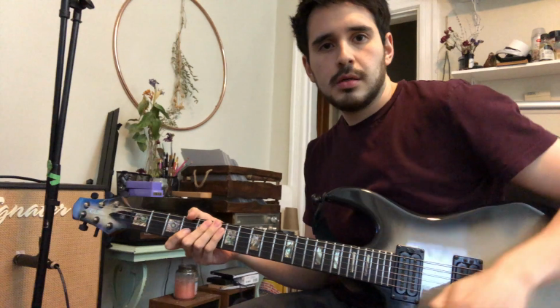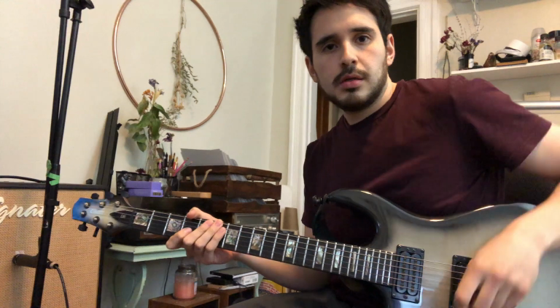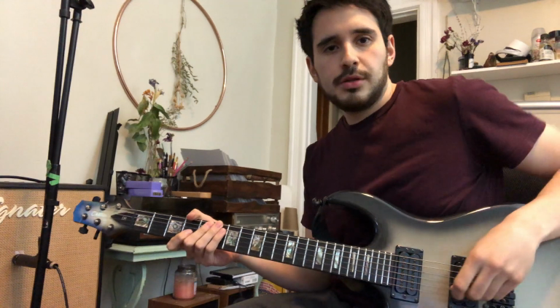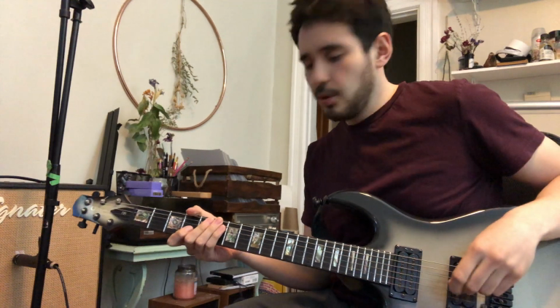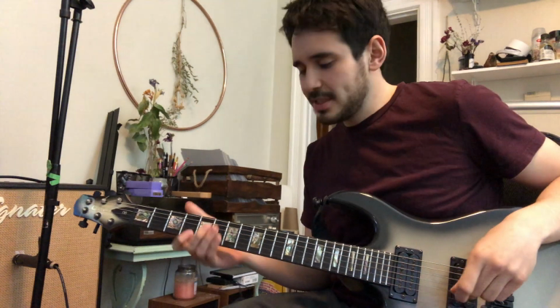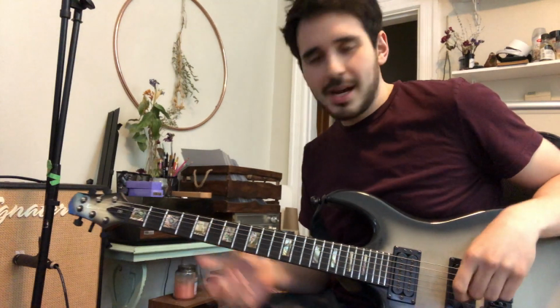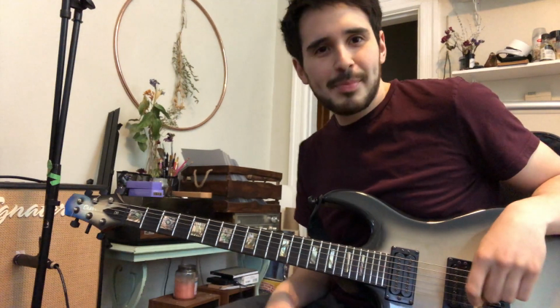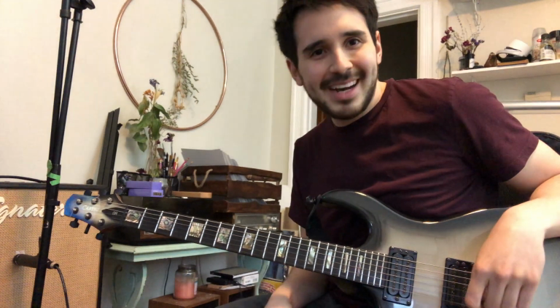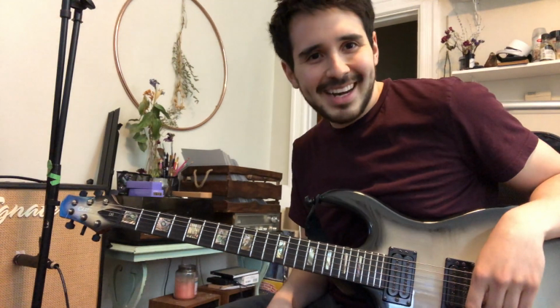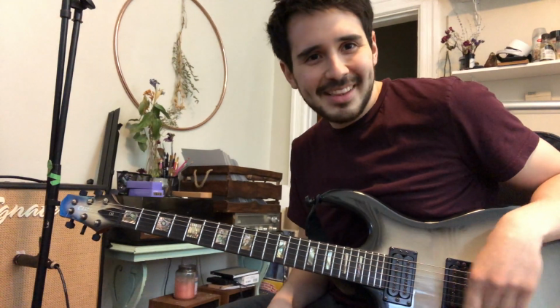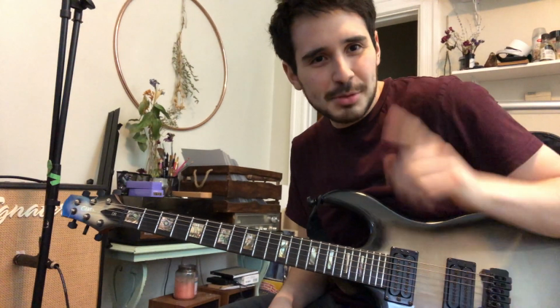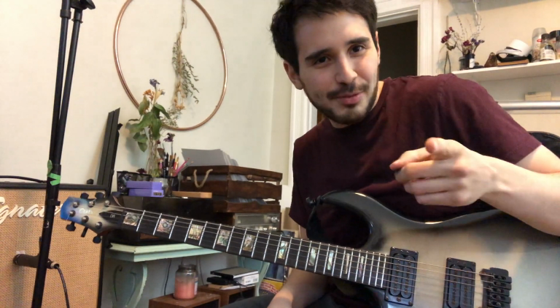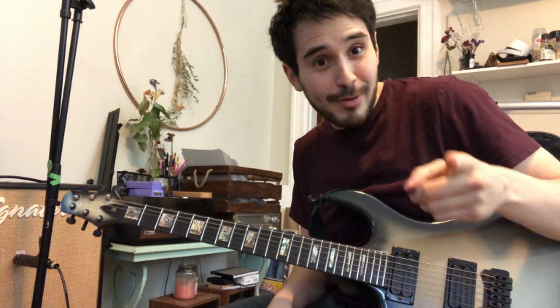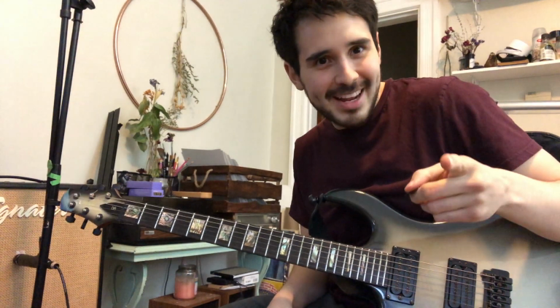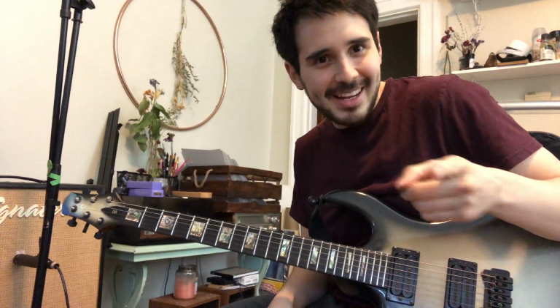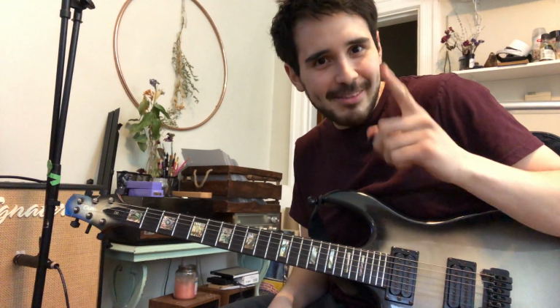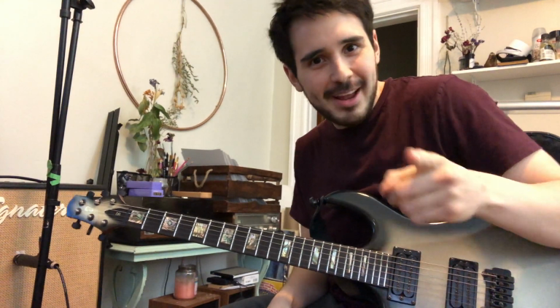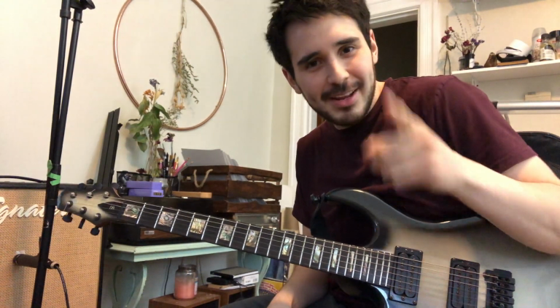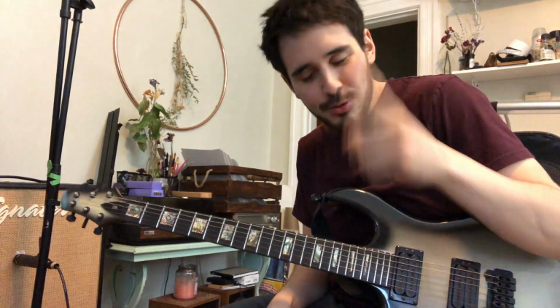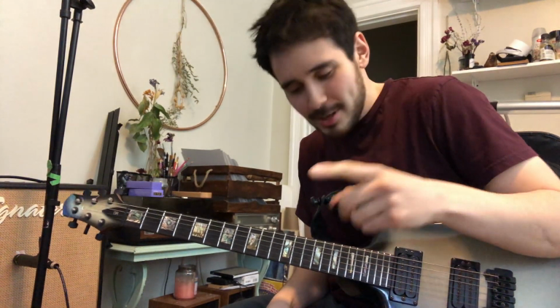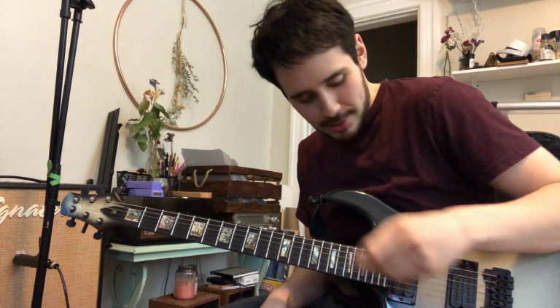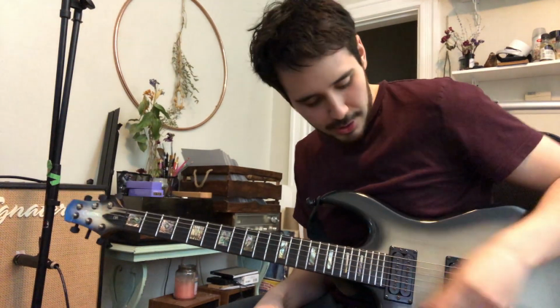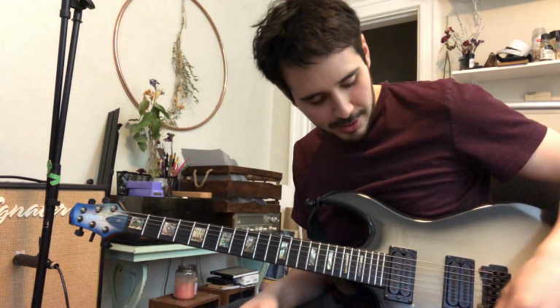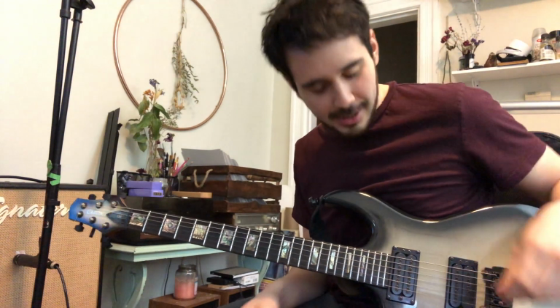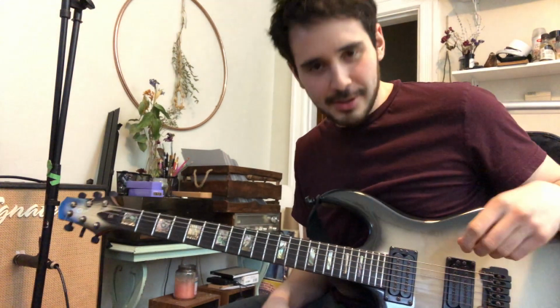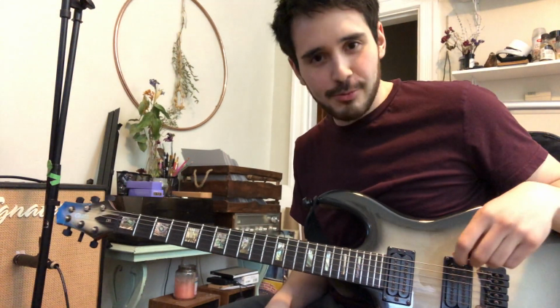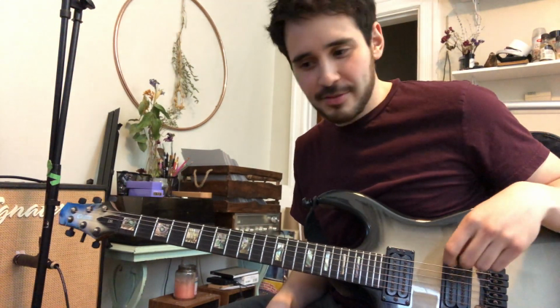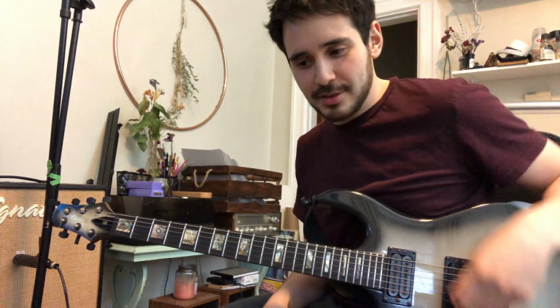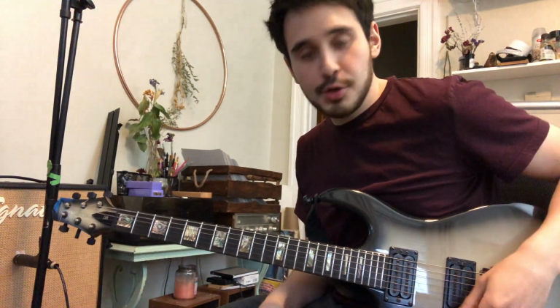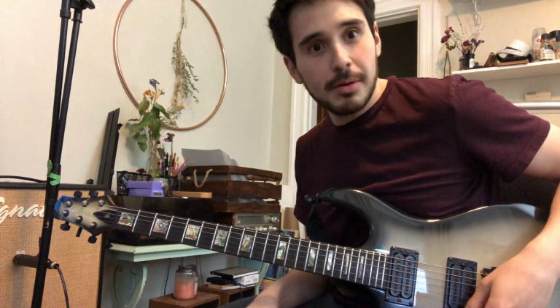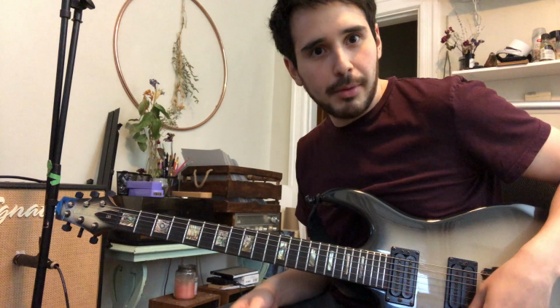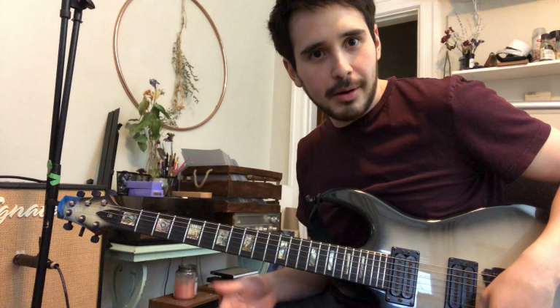Yo, what's up? This one's for Randy. Randy, you want to learn the riff to 'To Embark.'